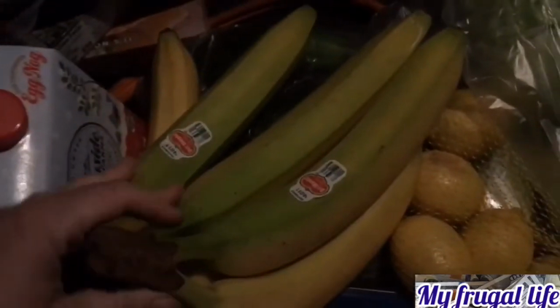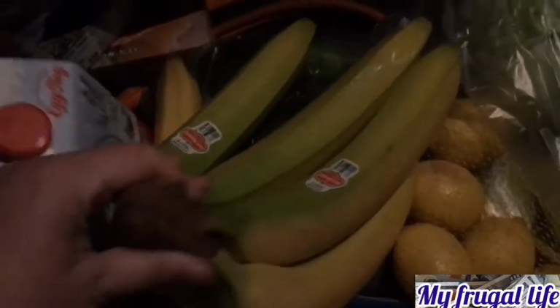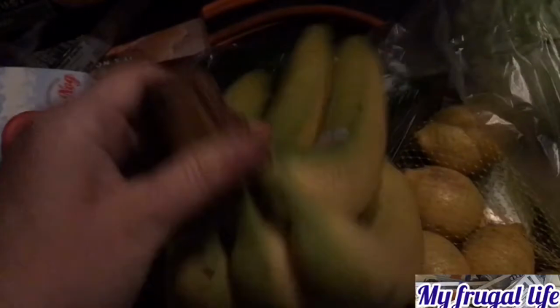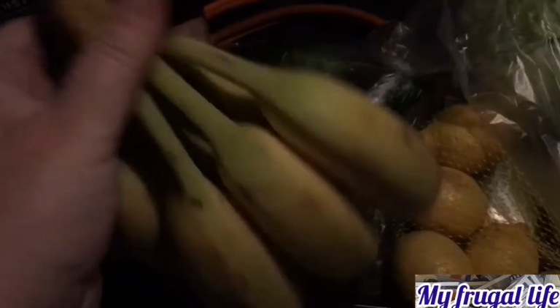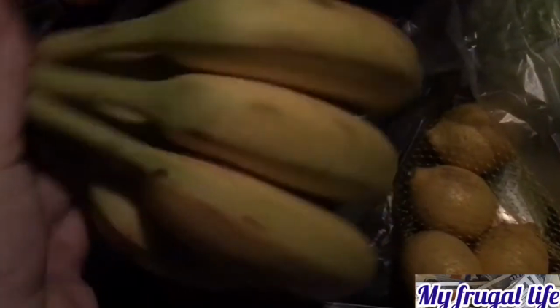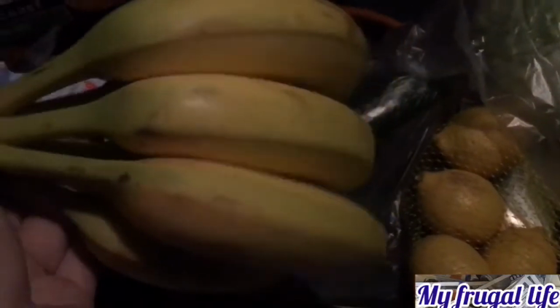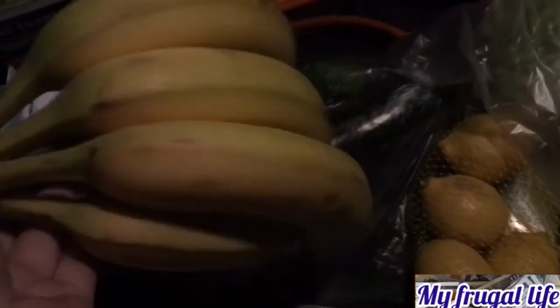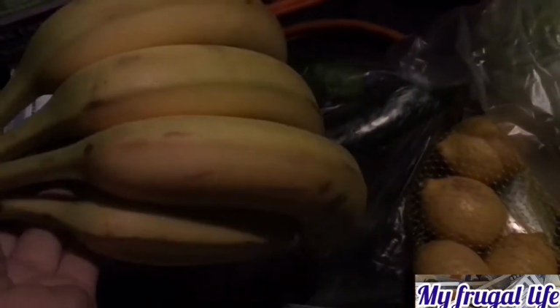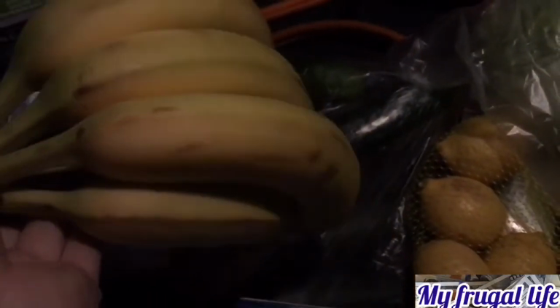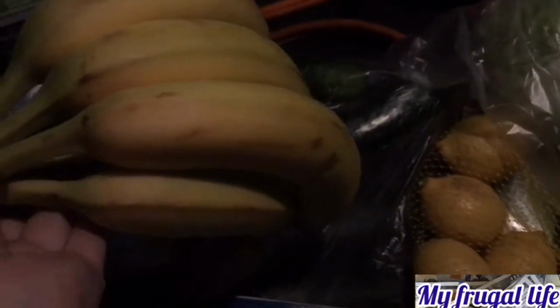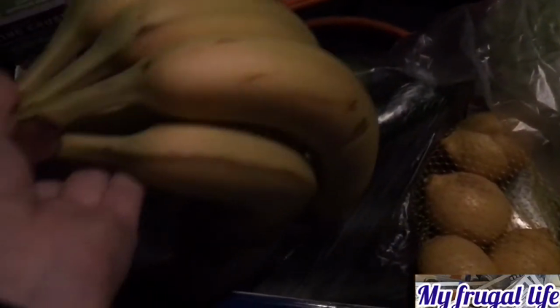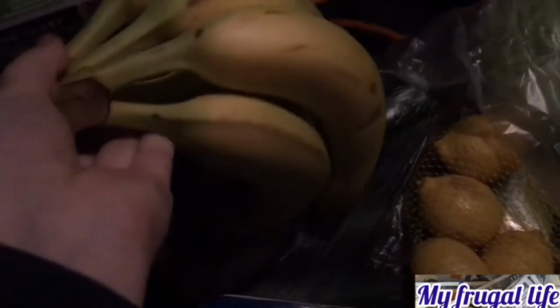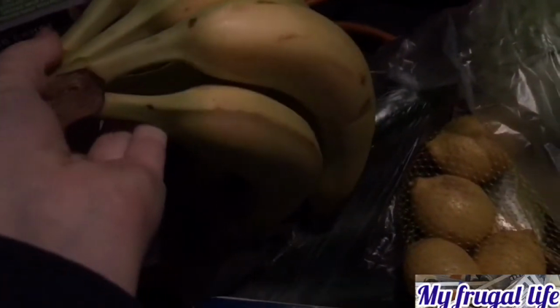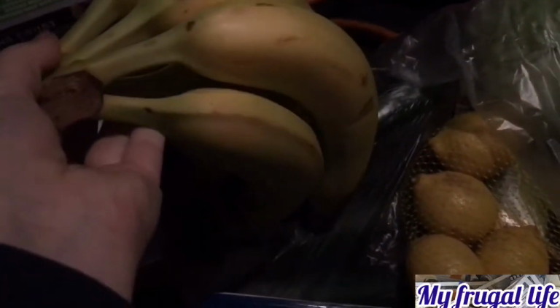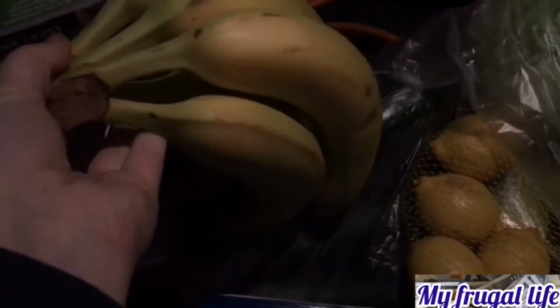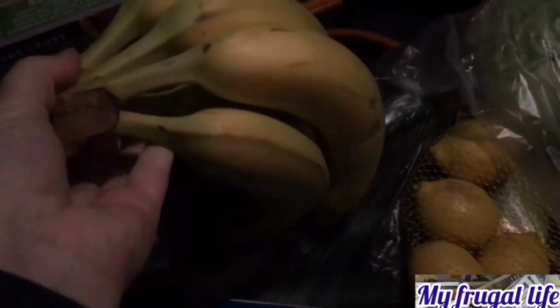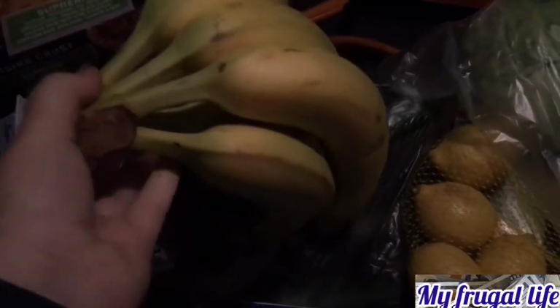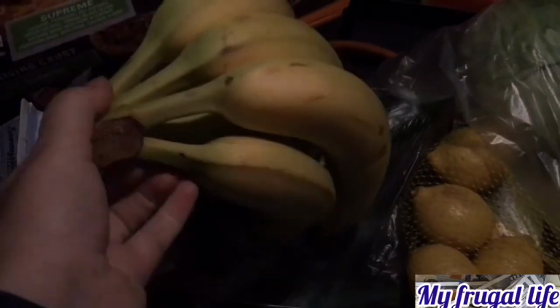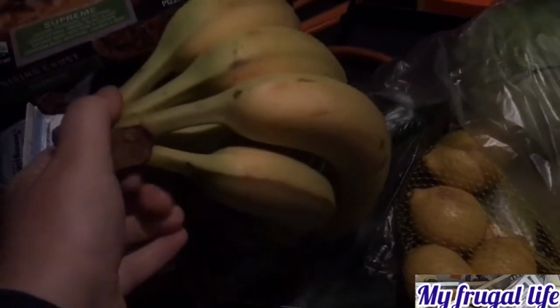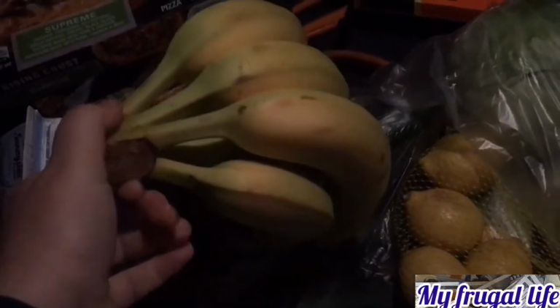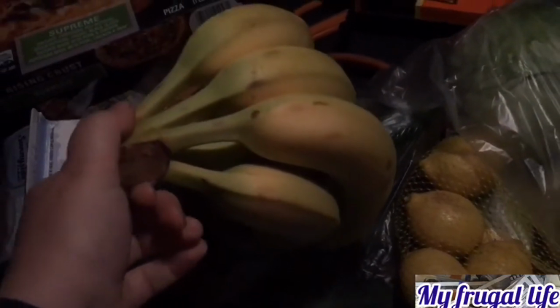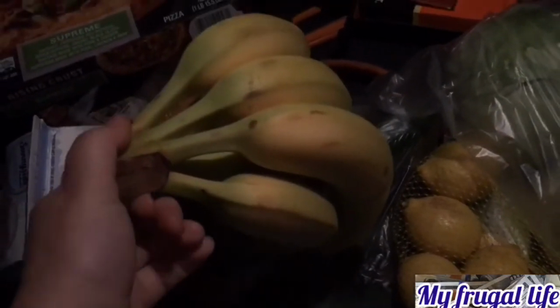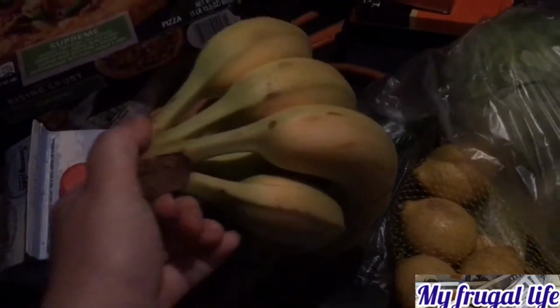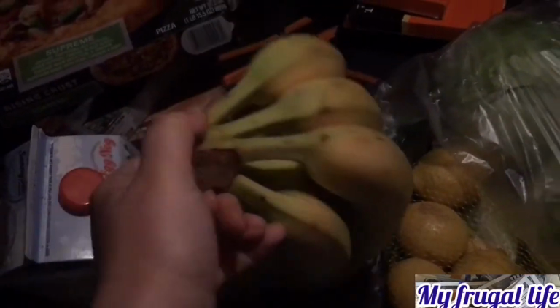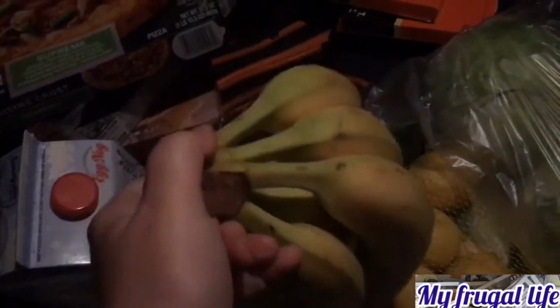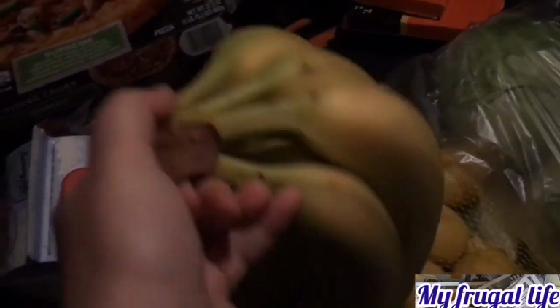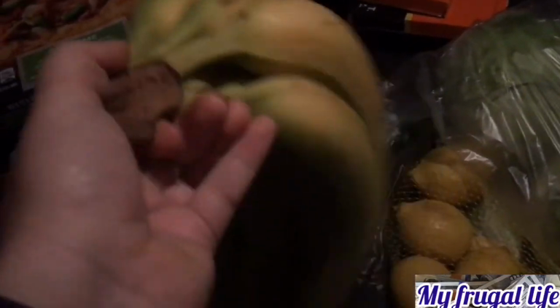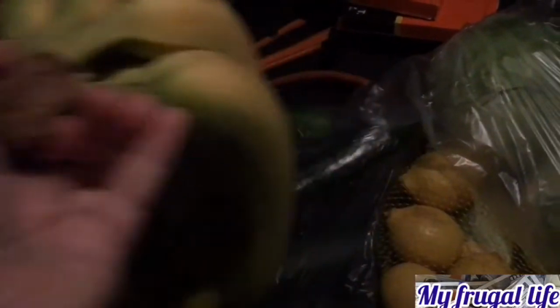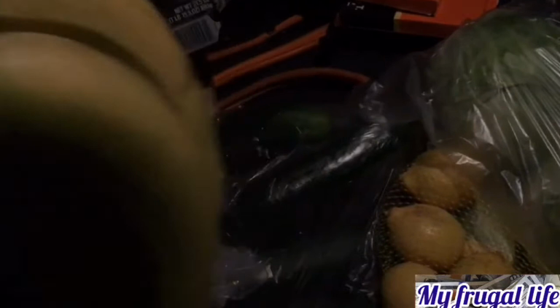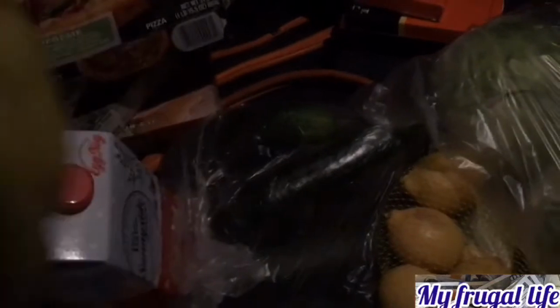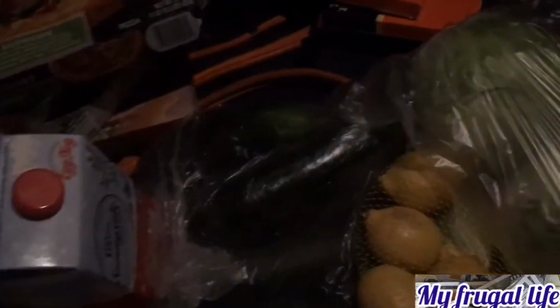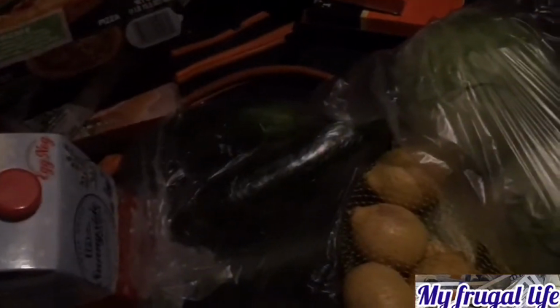Bananas — I don't remember how much they were. I think like $0.50 a pound or something. I don't really remember.